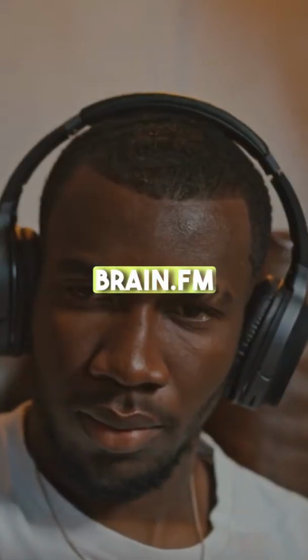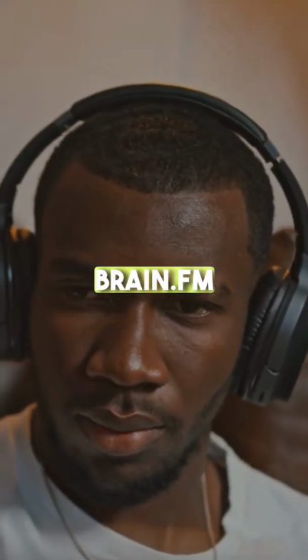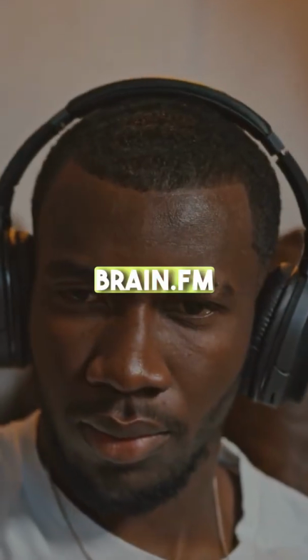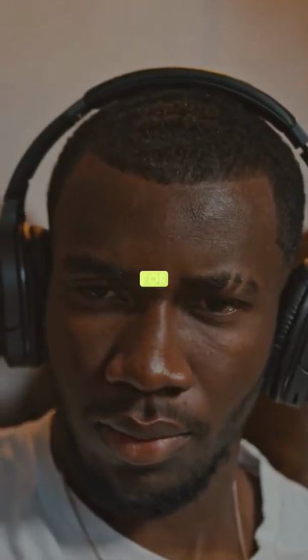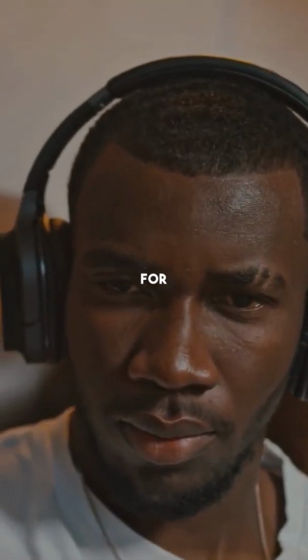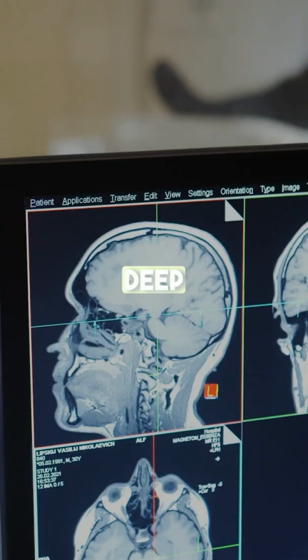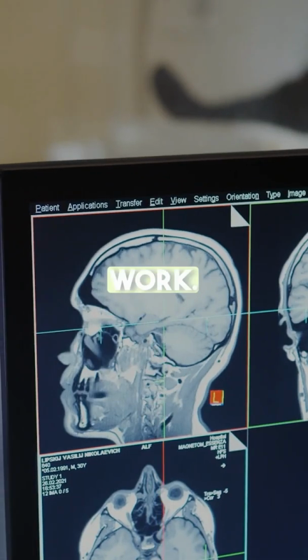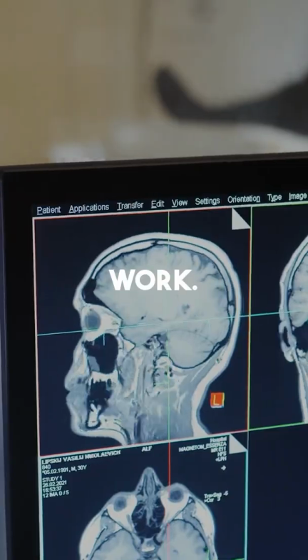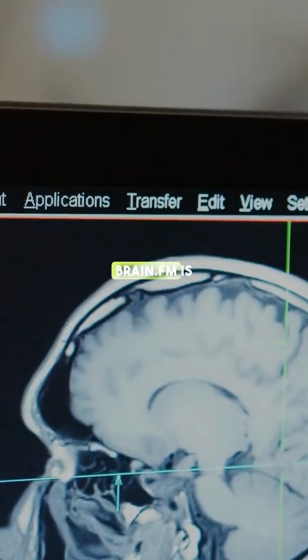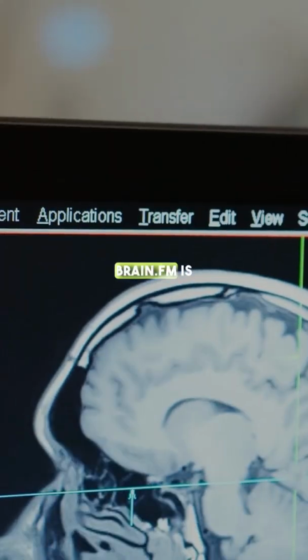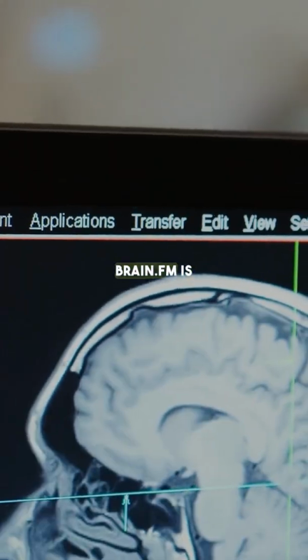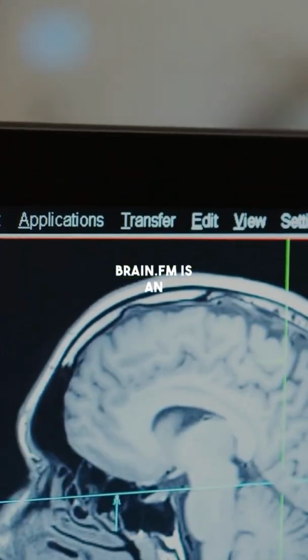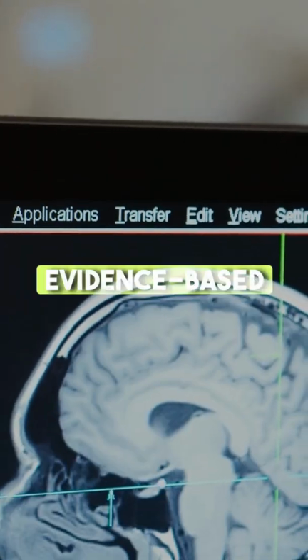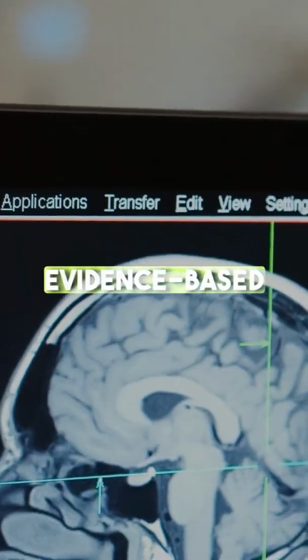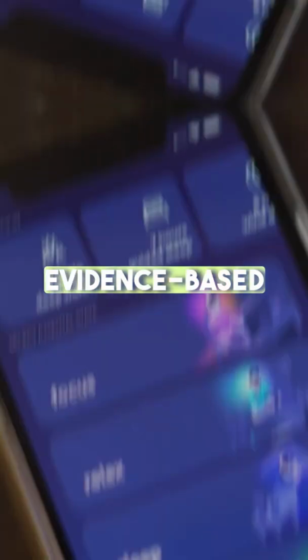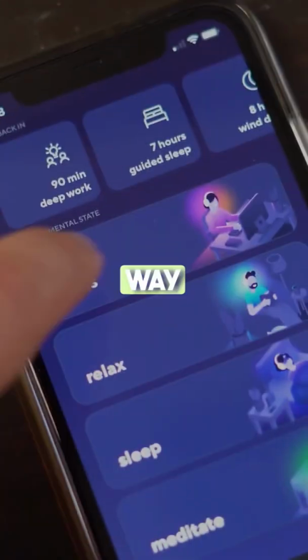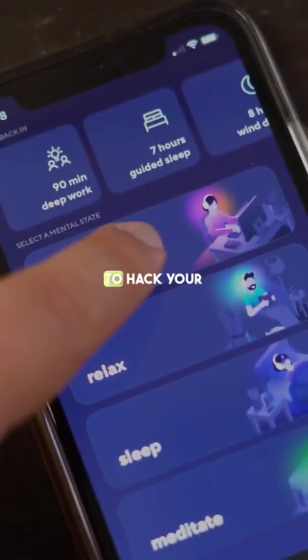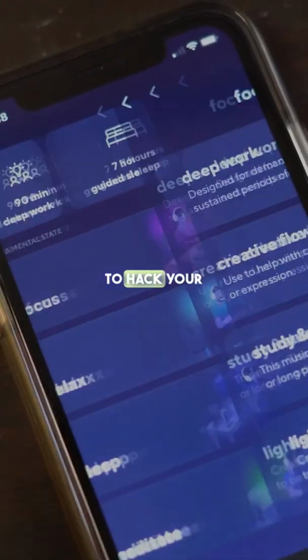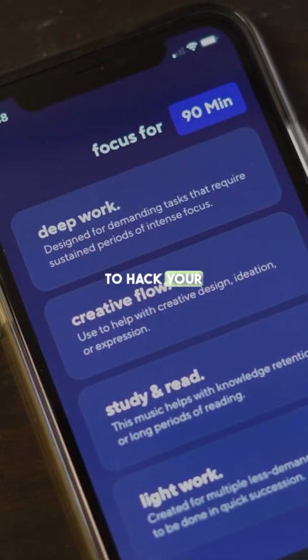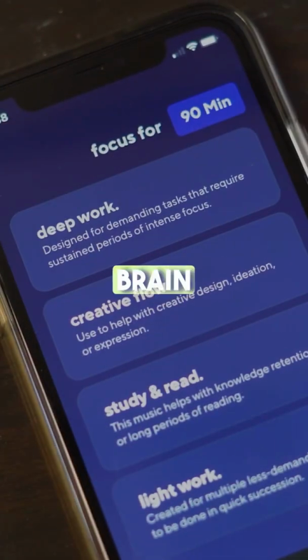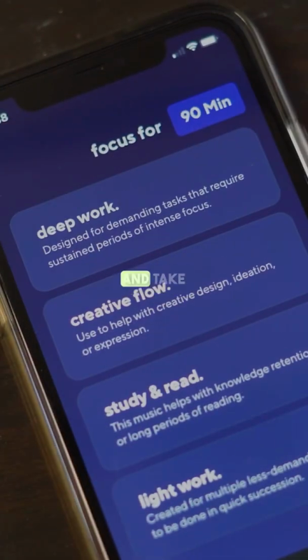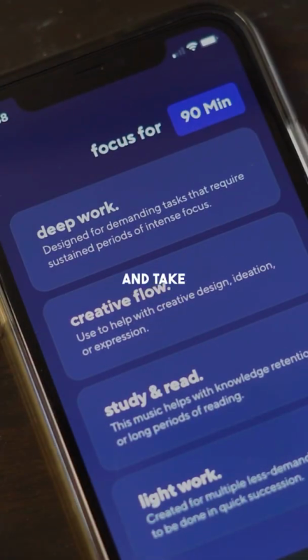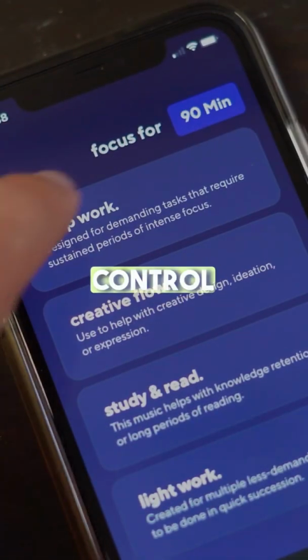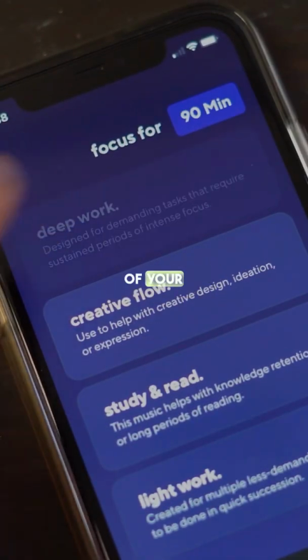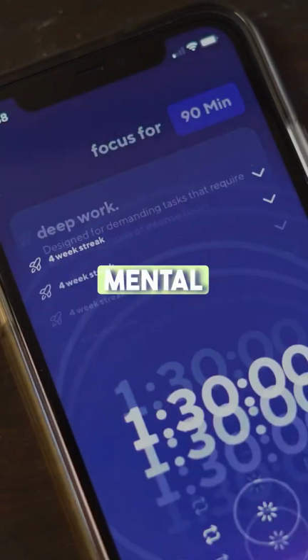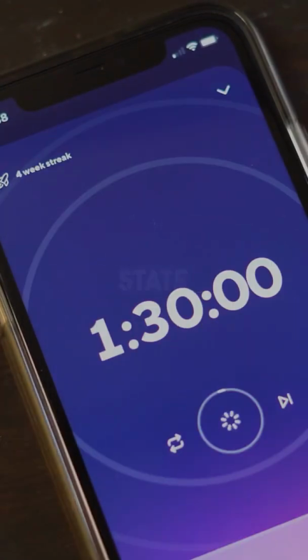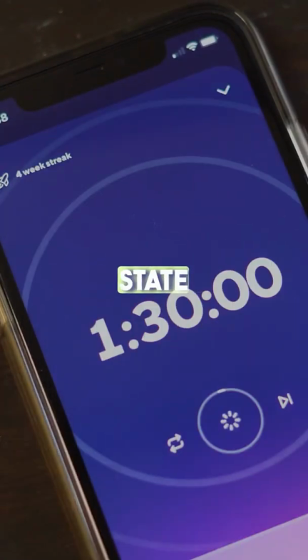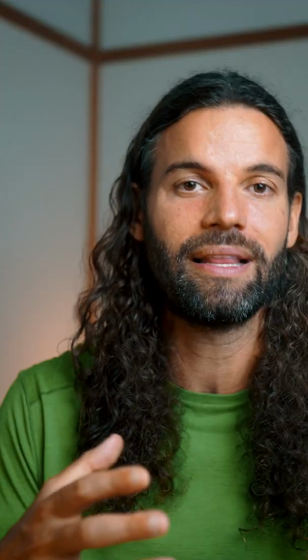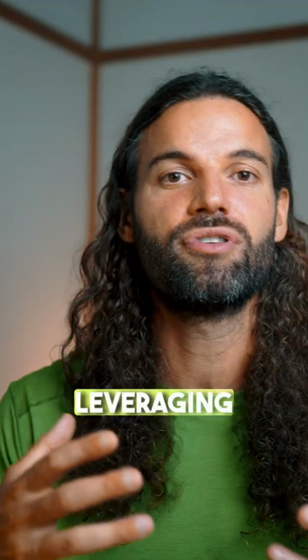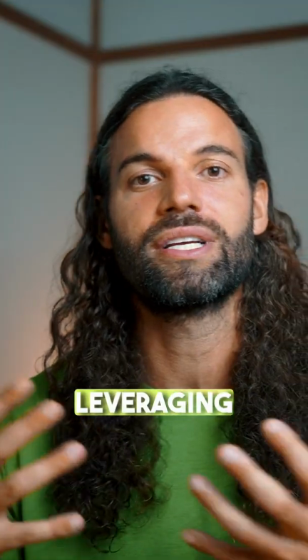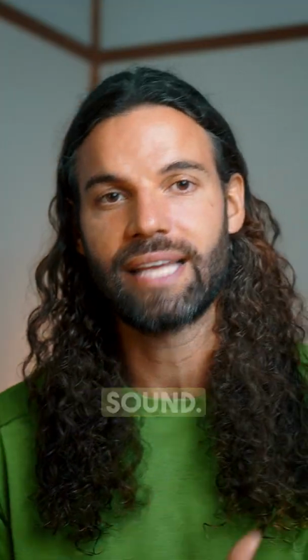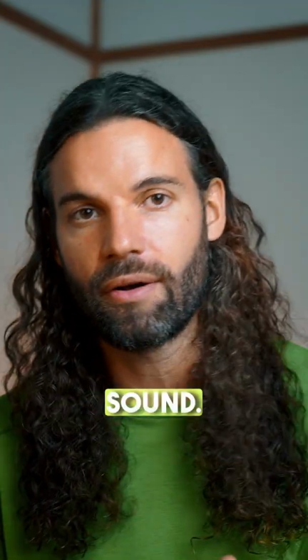Brain.fm for deep work. Brain.fm is an evidence-based way to hack your brain and take control of your mental state by leveraging sound.